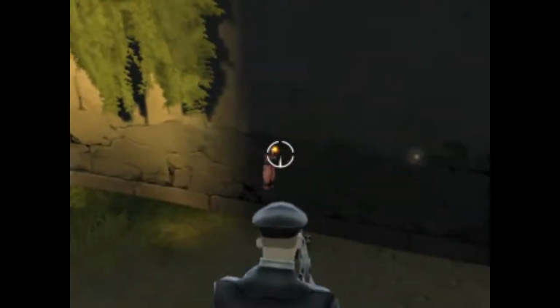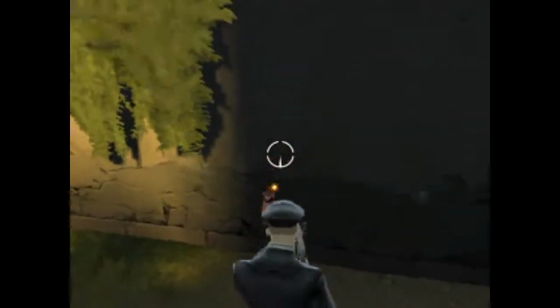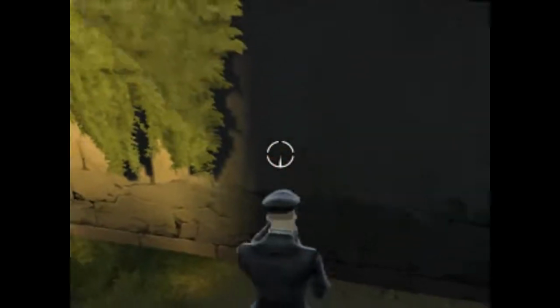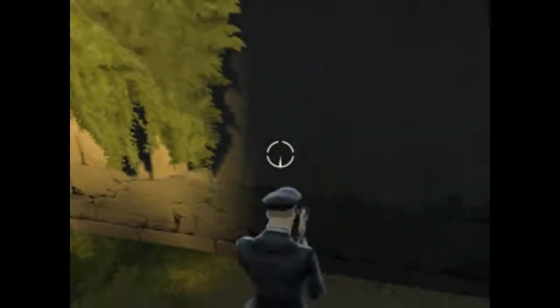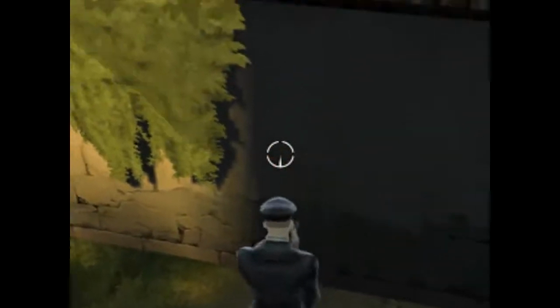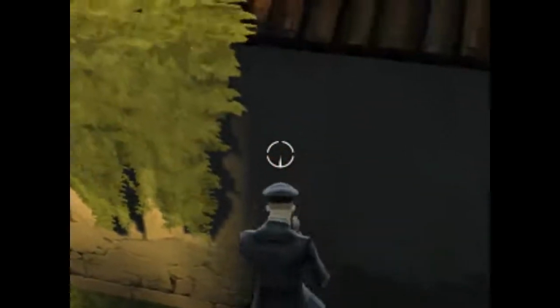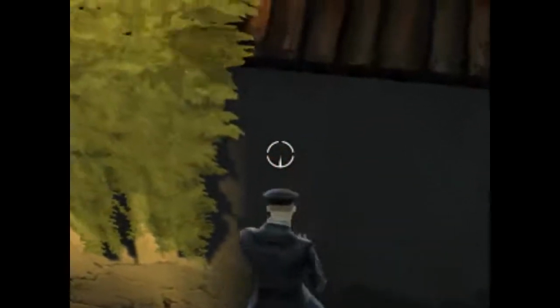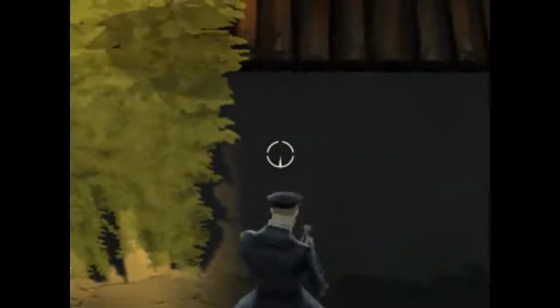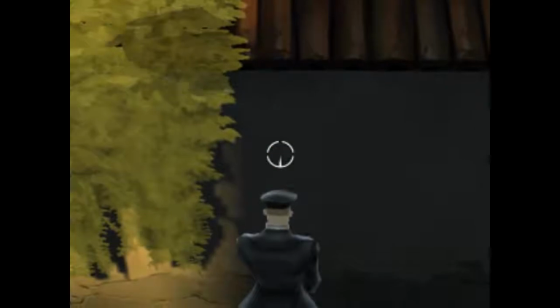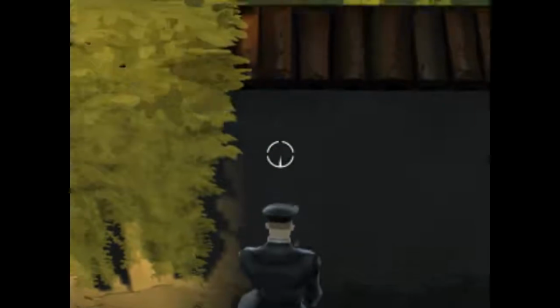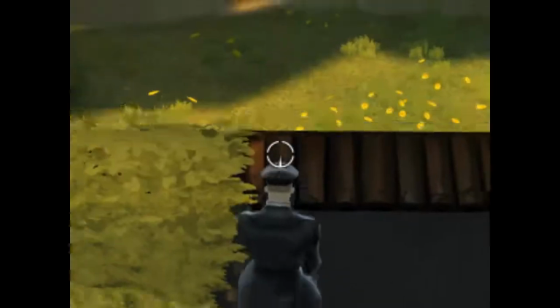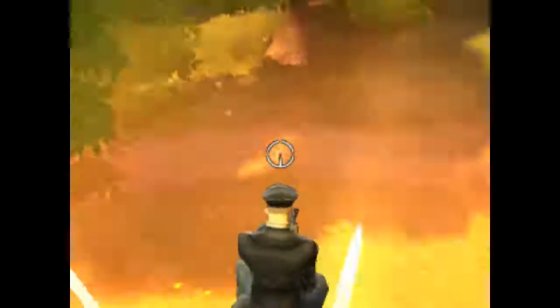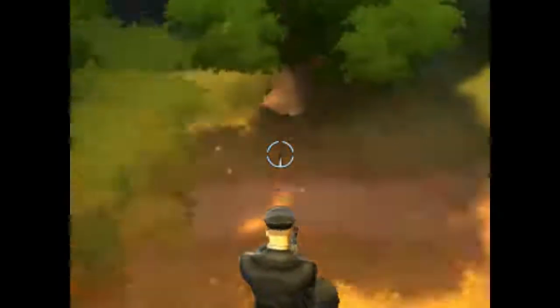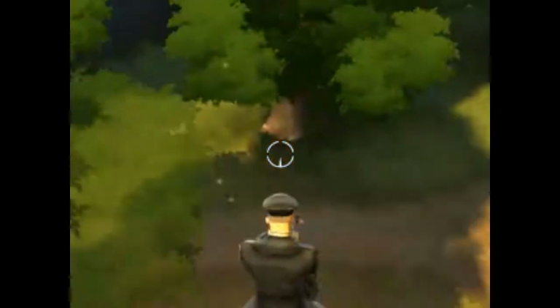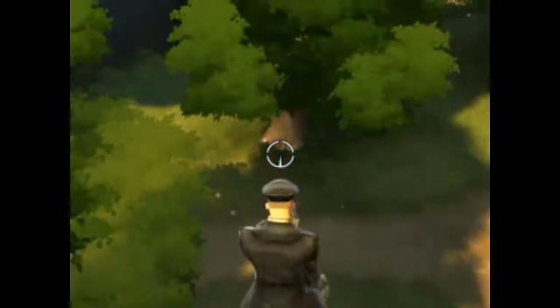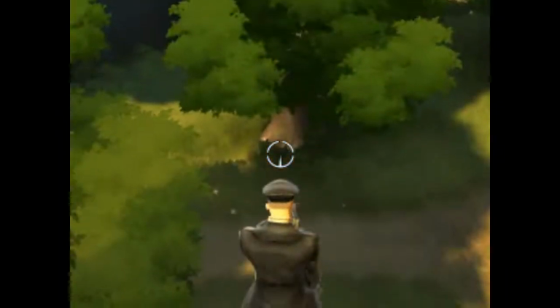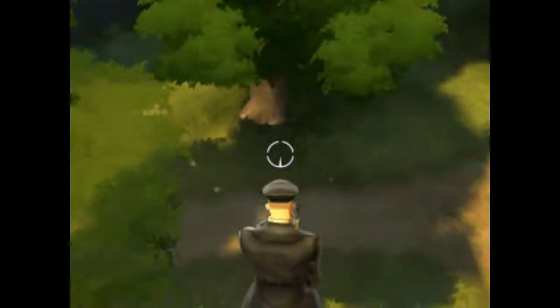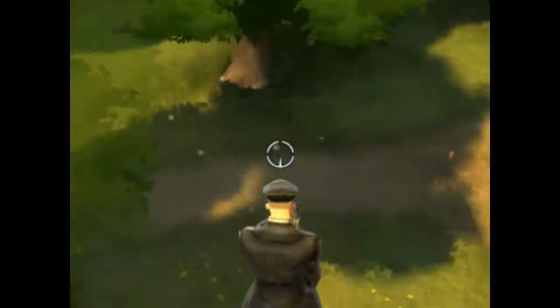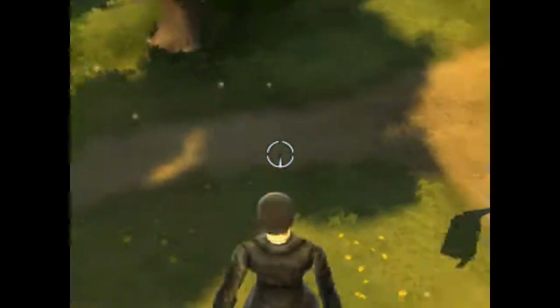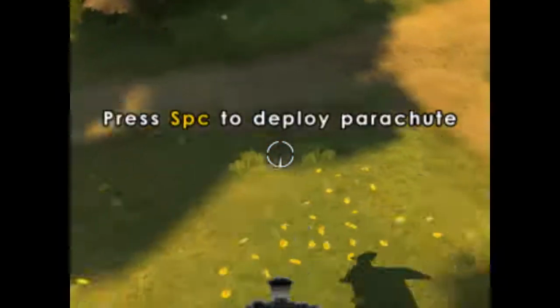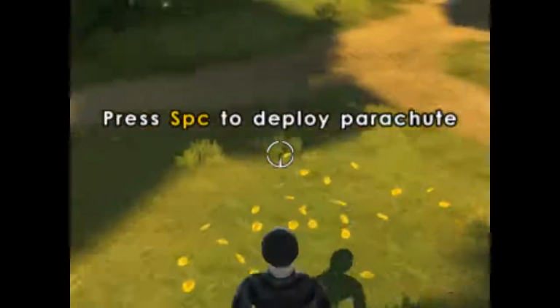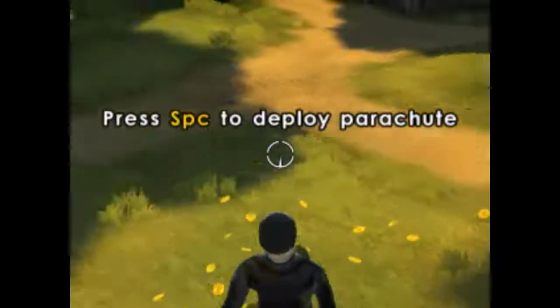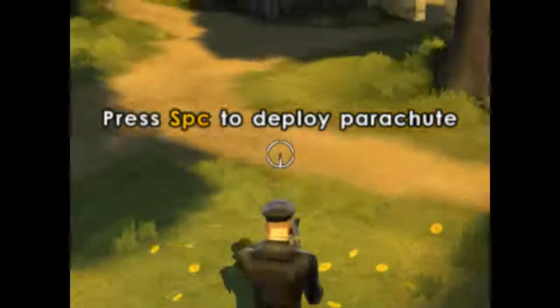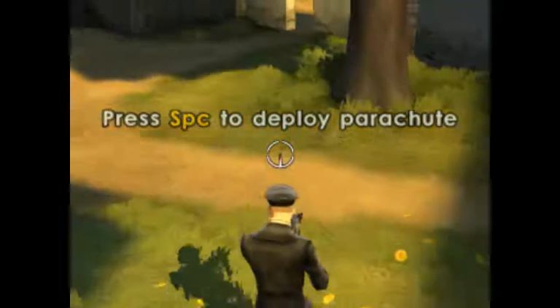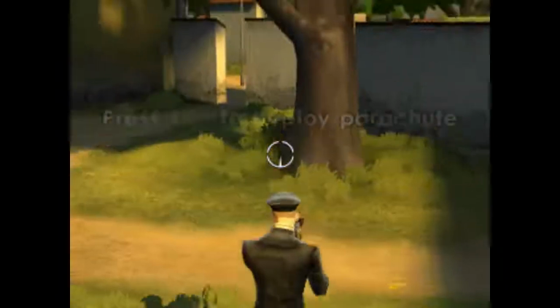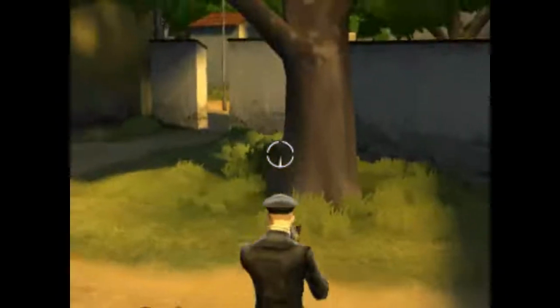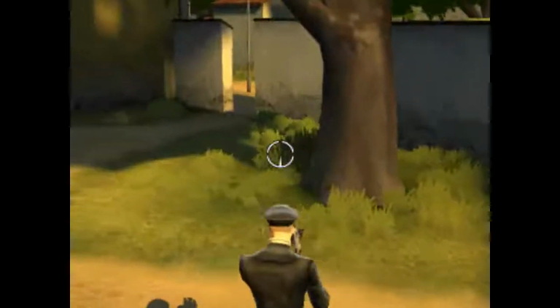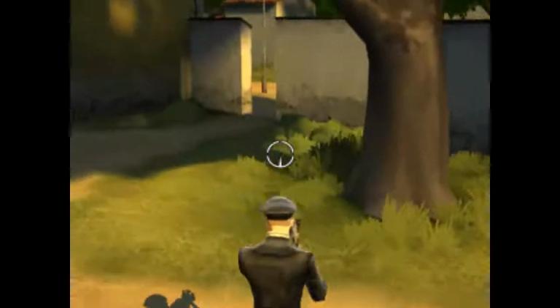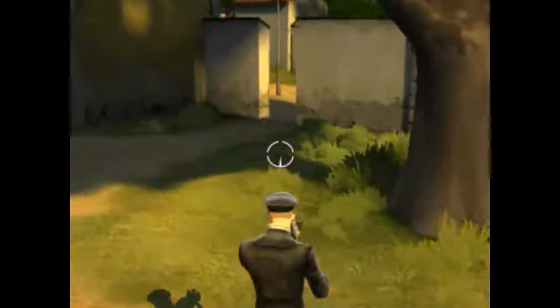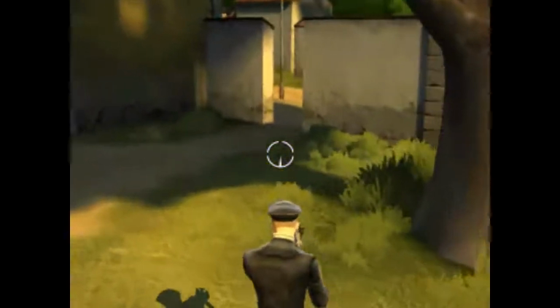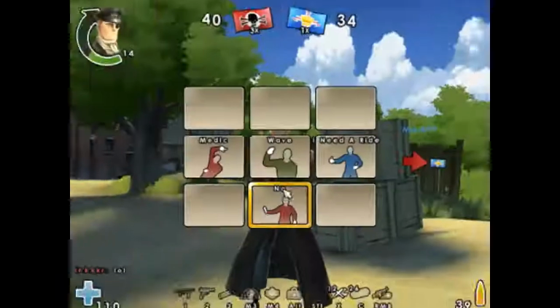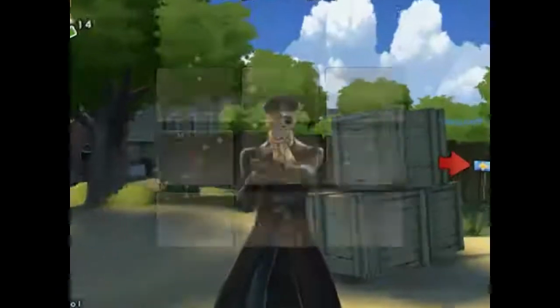And you can just jump here if you want to. That's all.